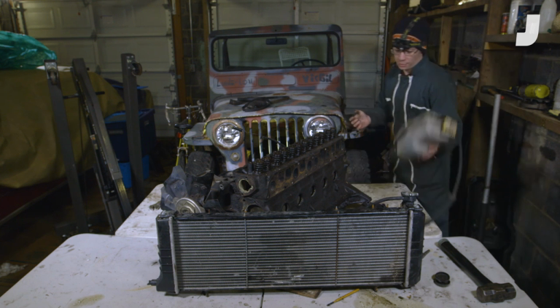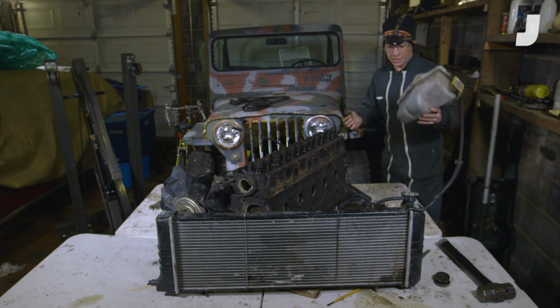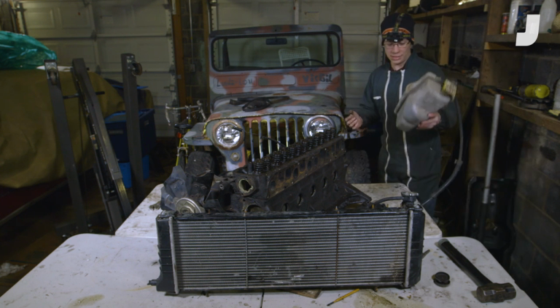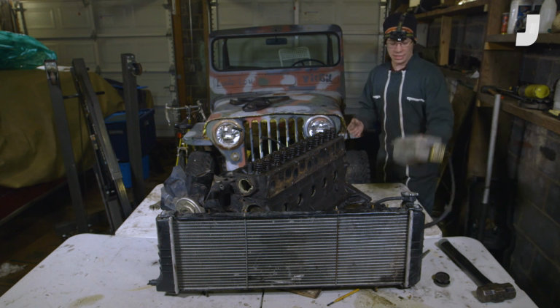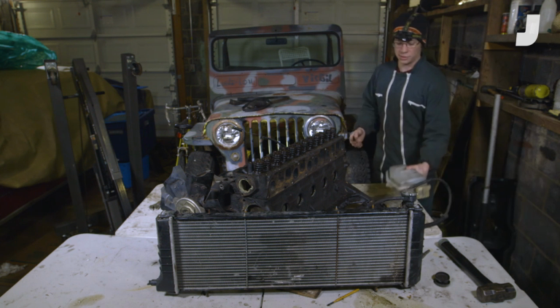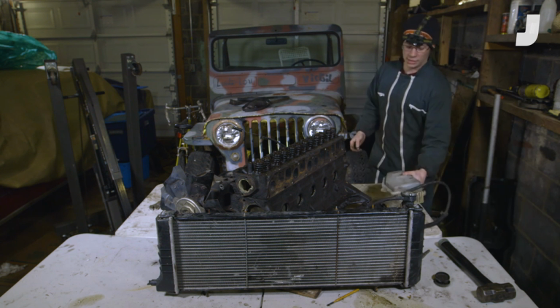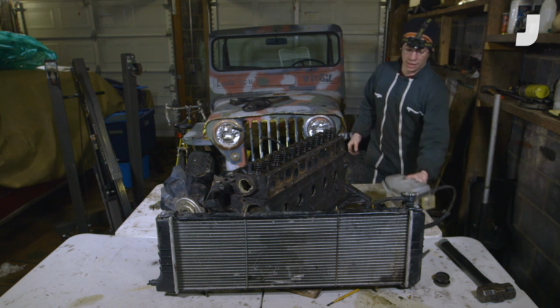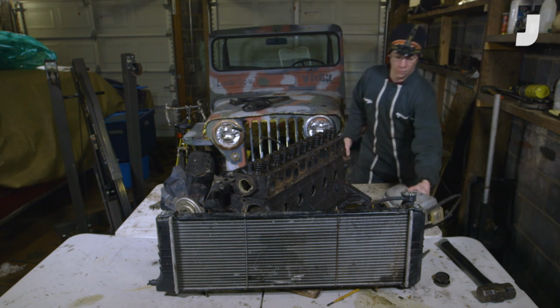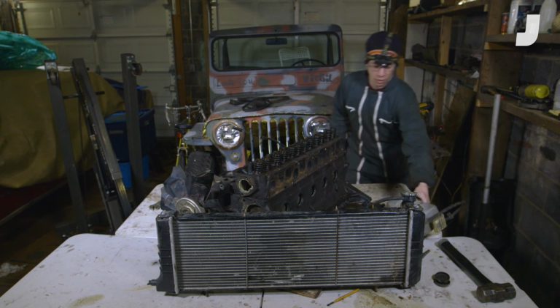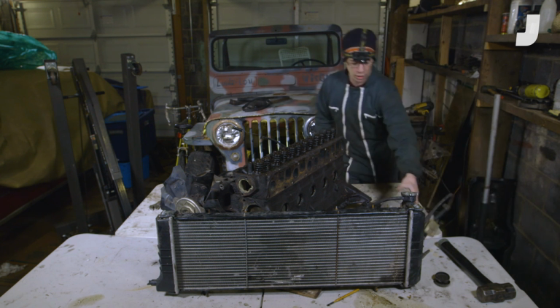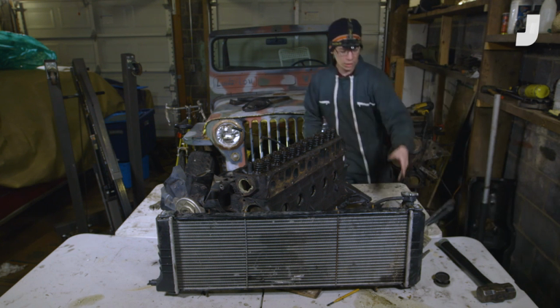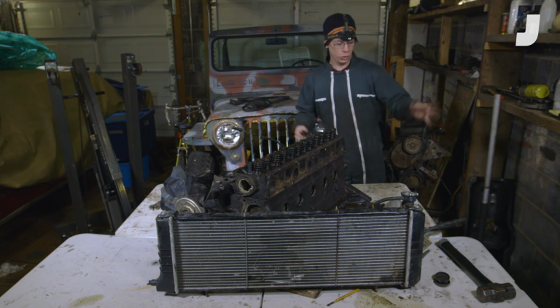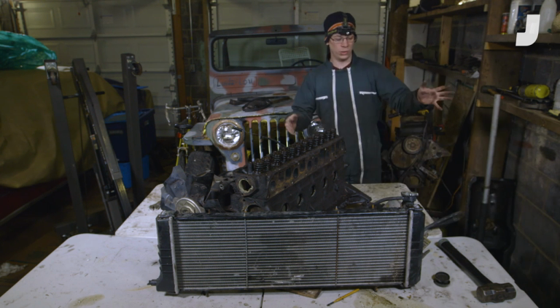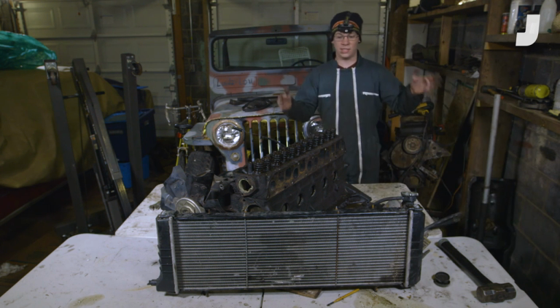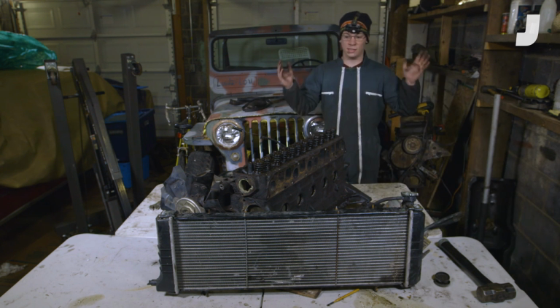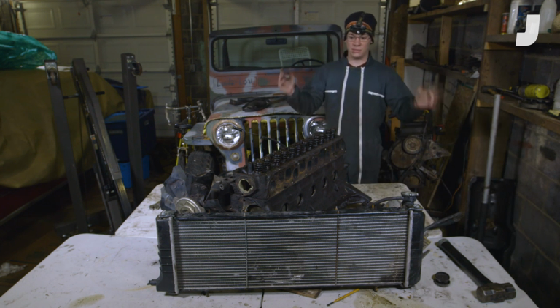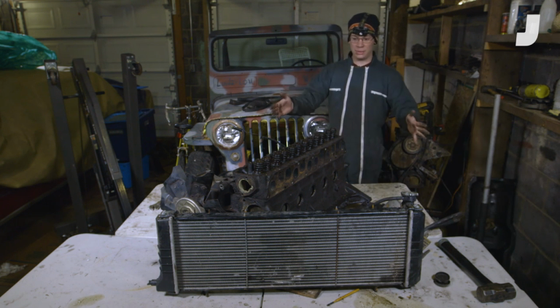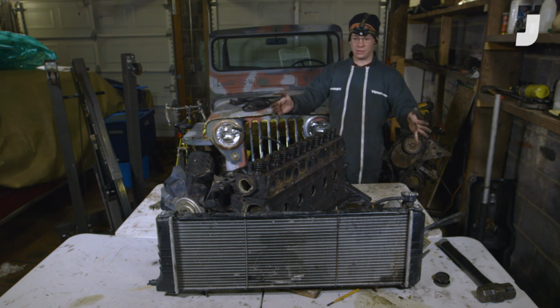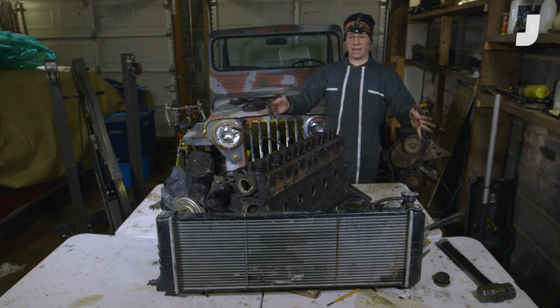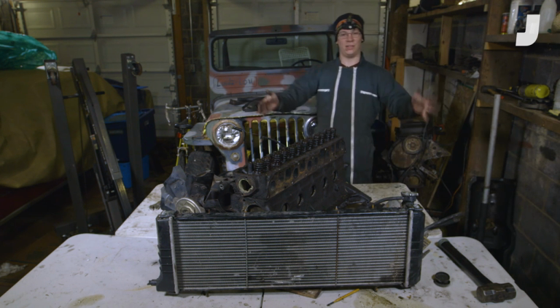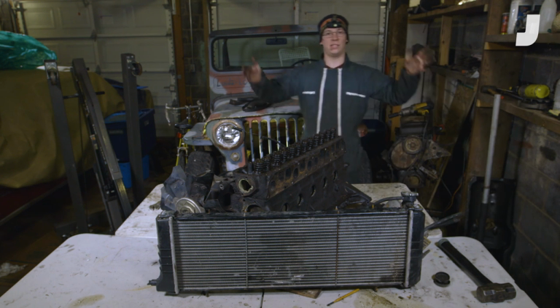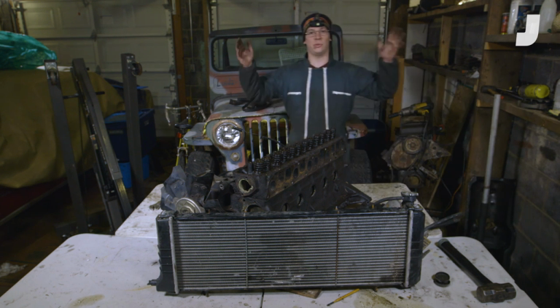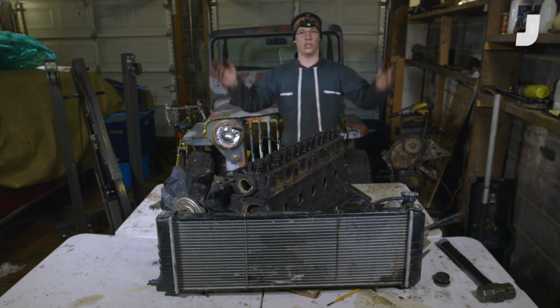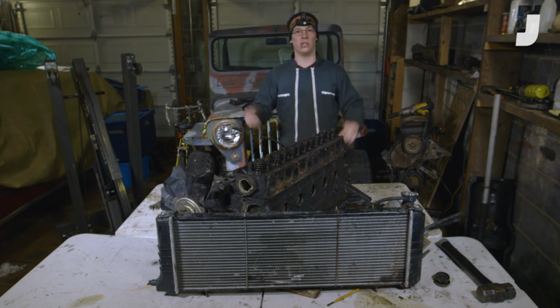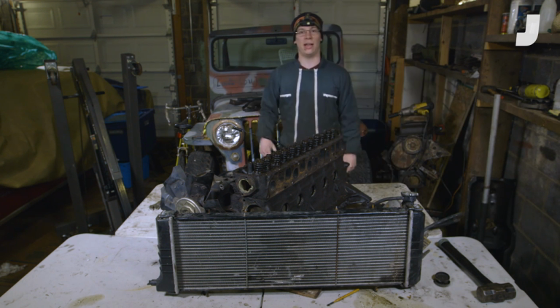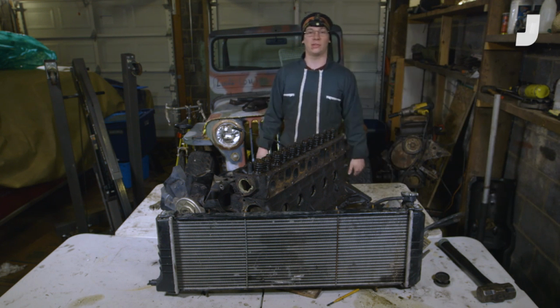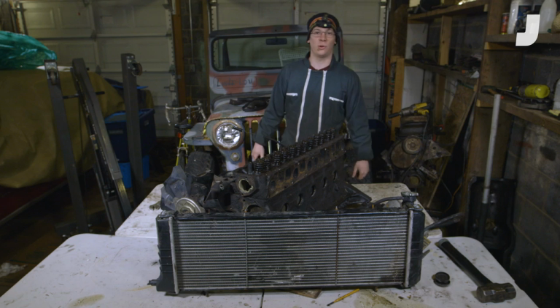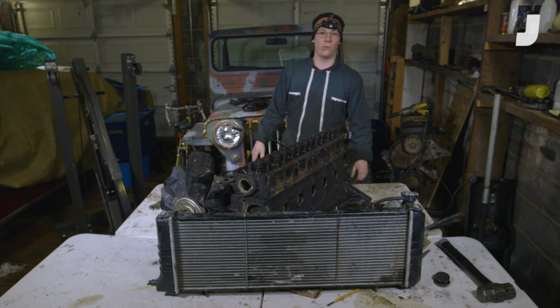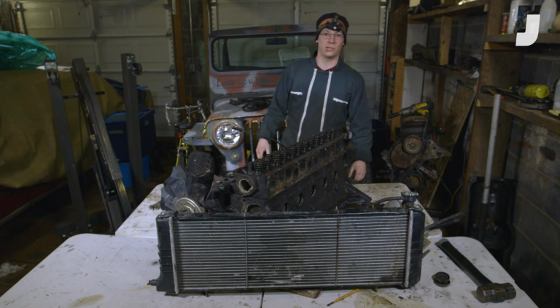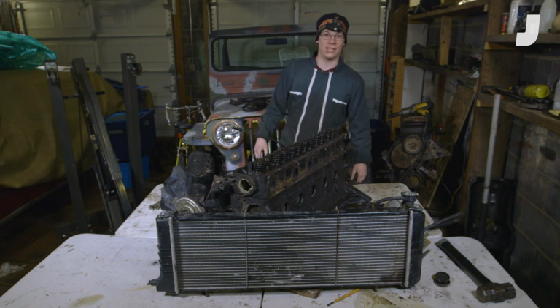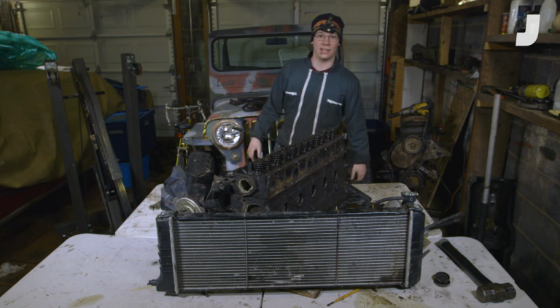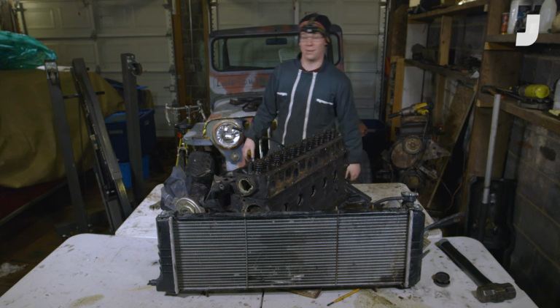That's the end of our cooling system deep dive. Let's see what the junkyard has in store for us next time.